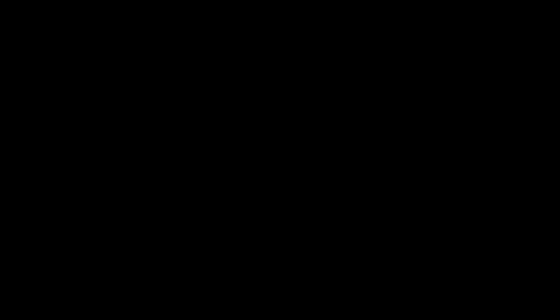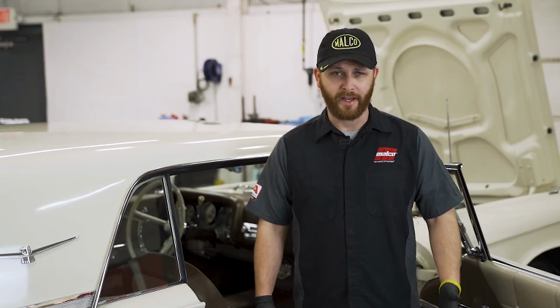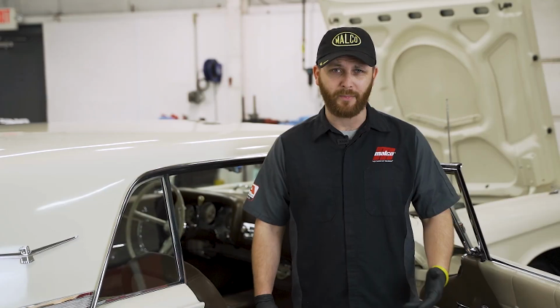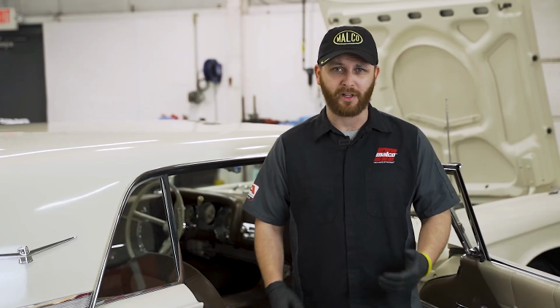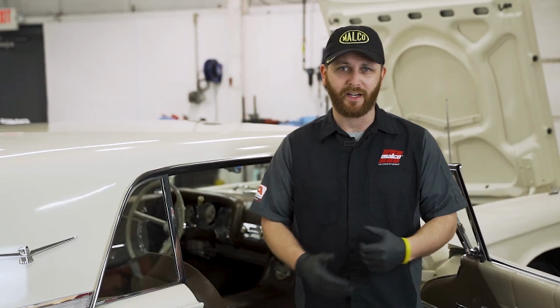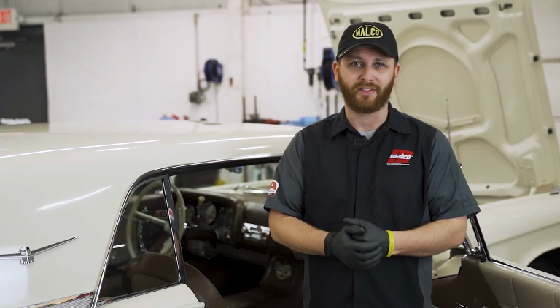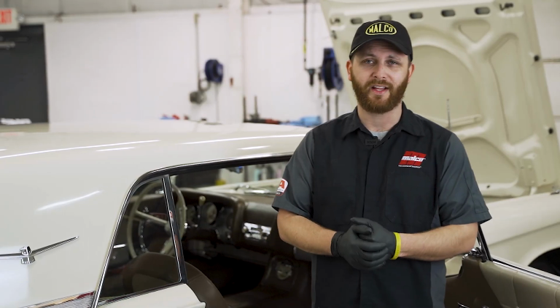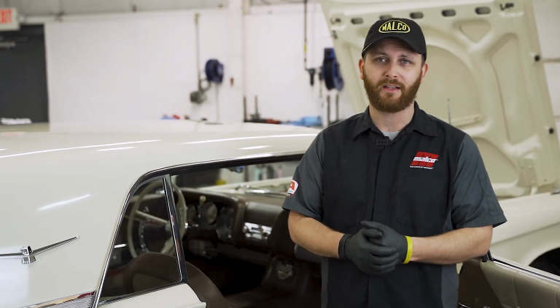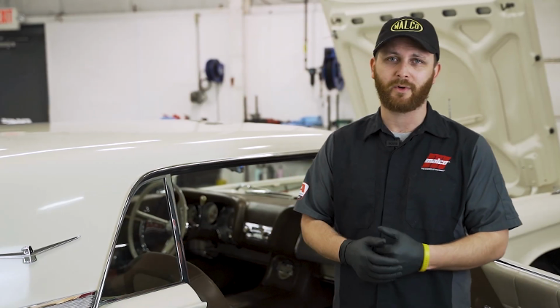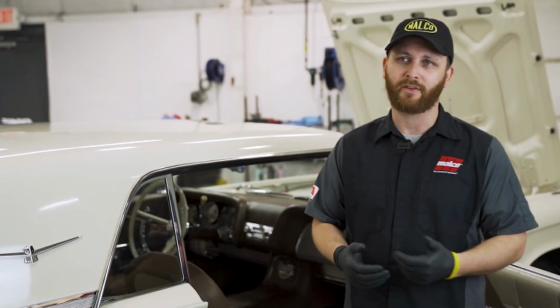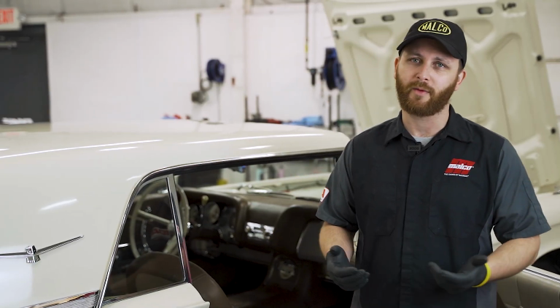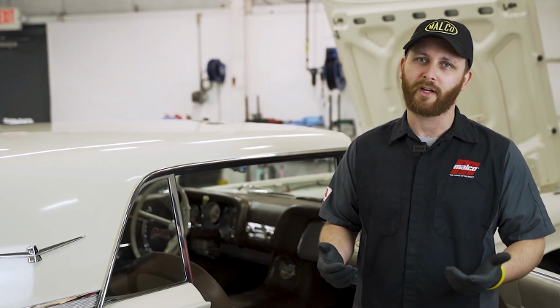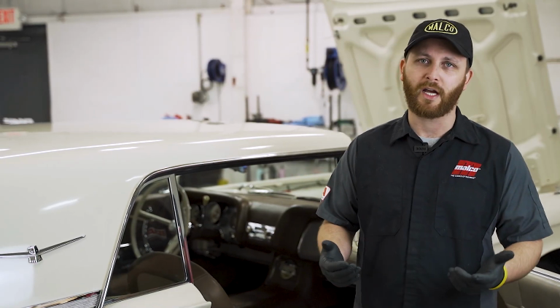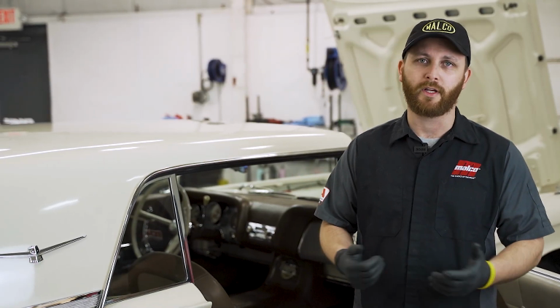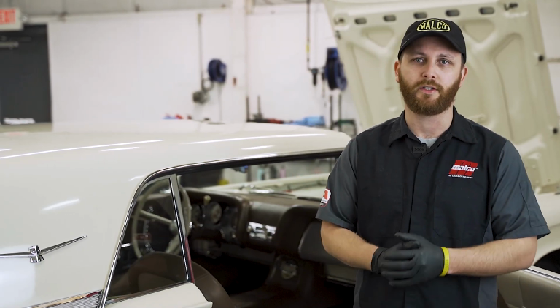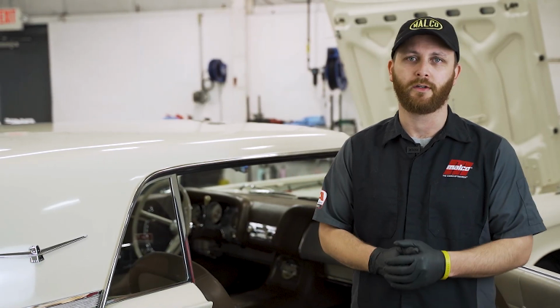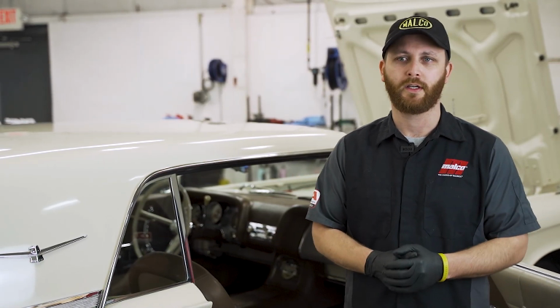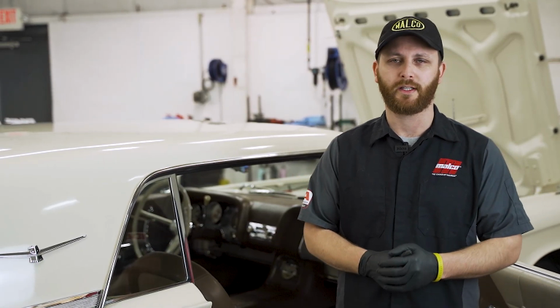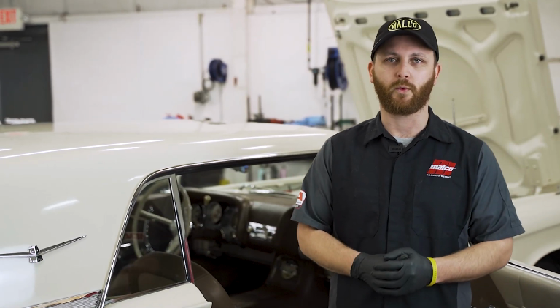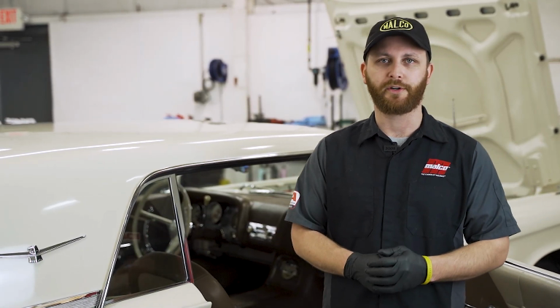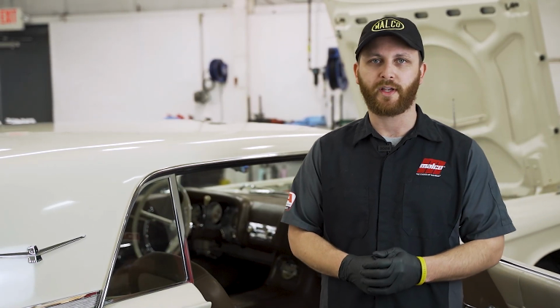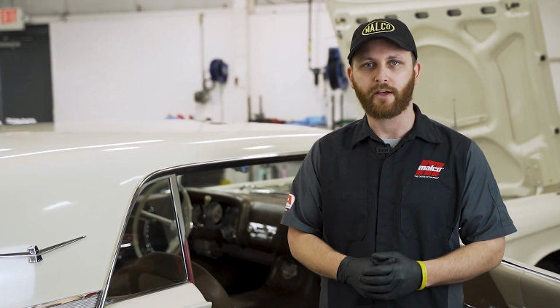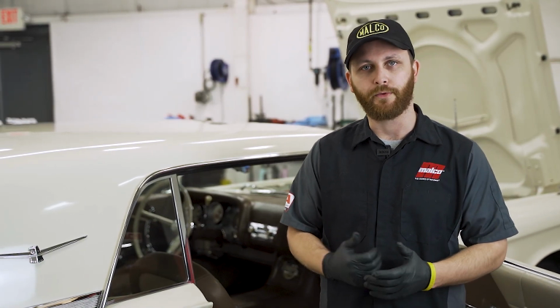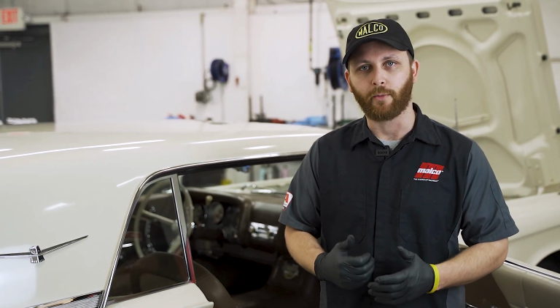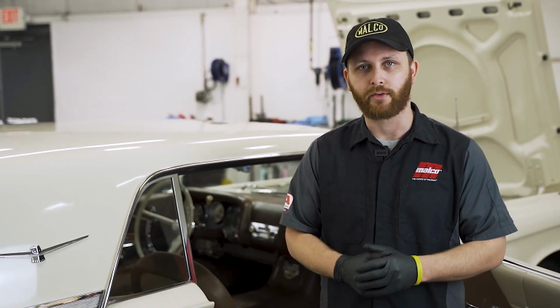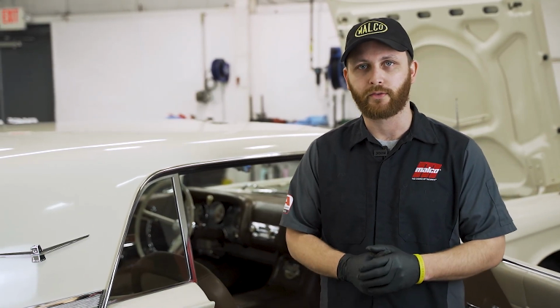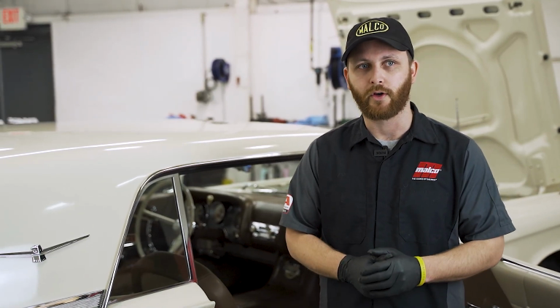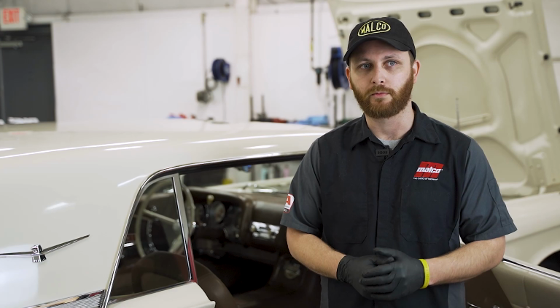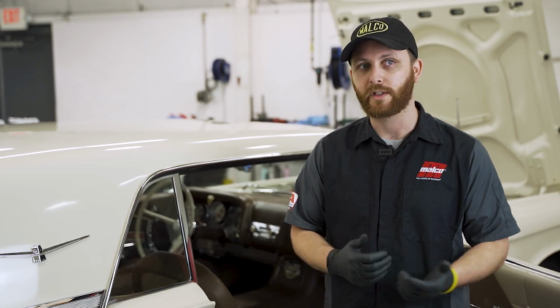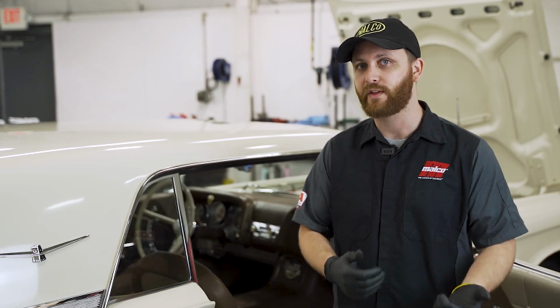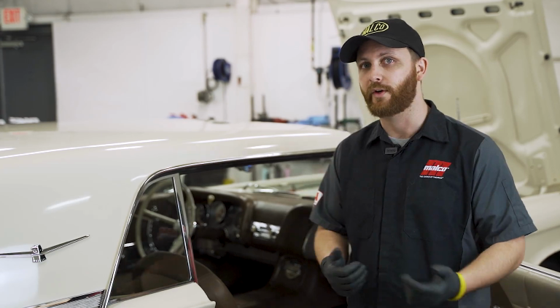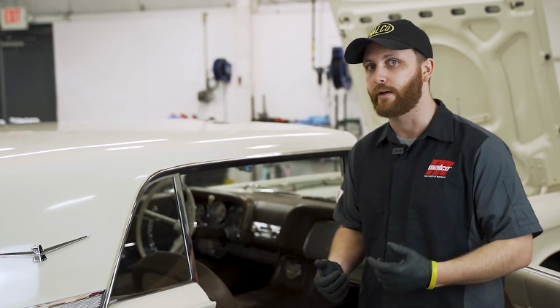Hi, I'm Bill Kleinis and today we're going to talk about a common issue — water staining on fabrics. So let's get started.